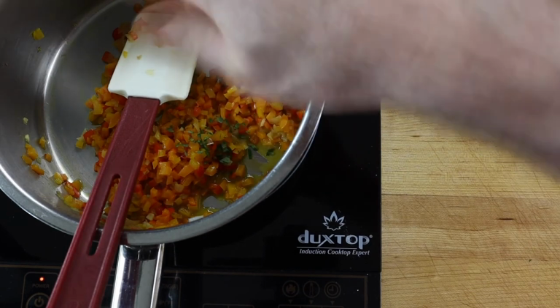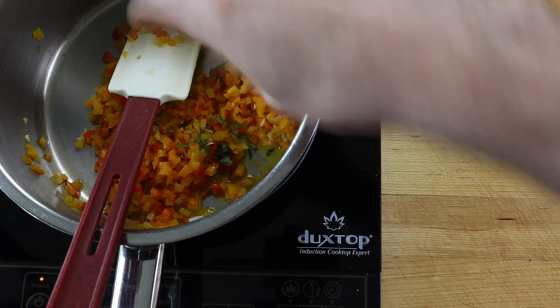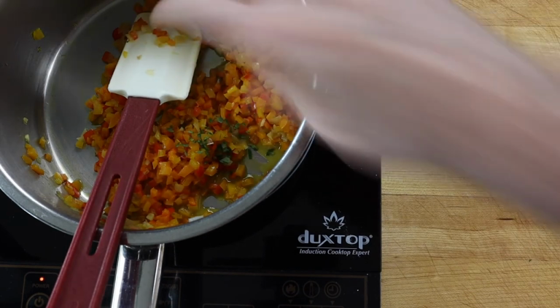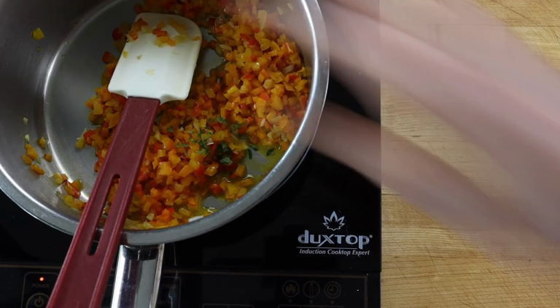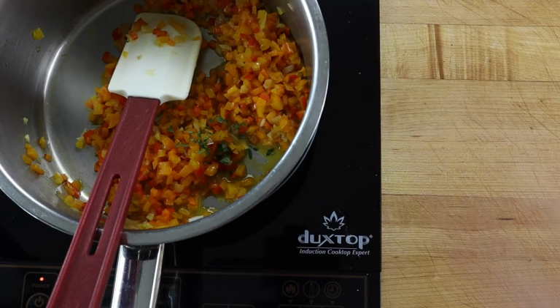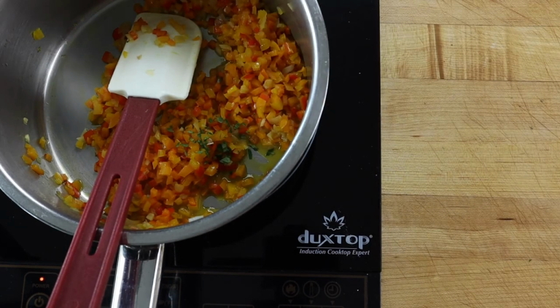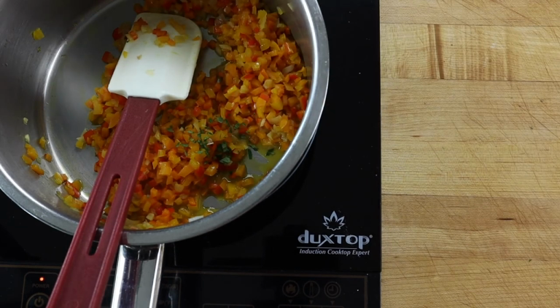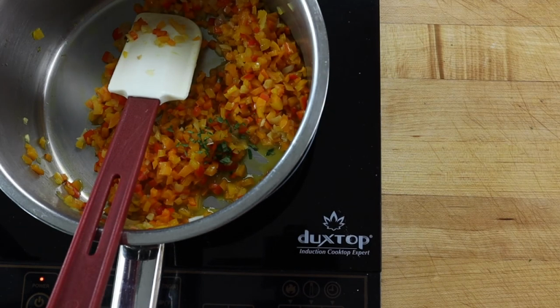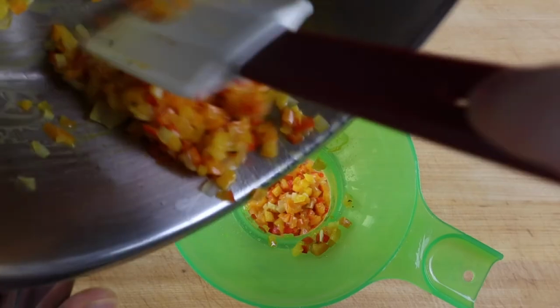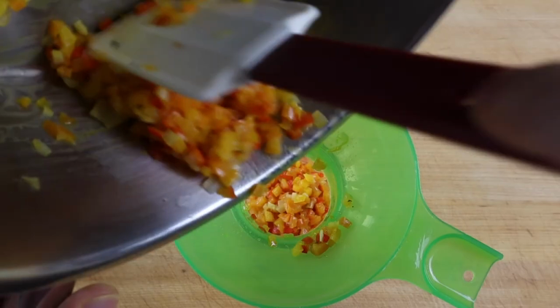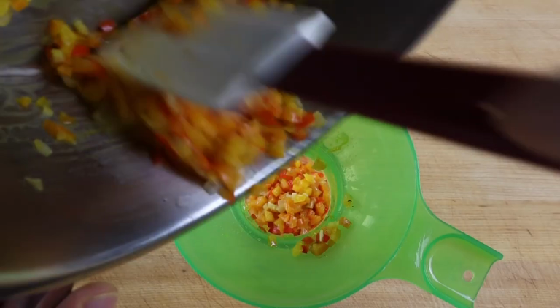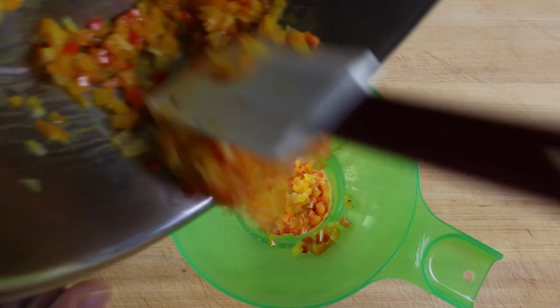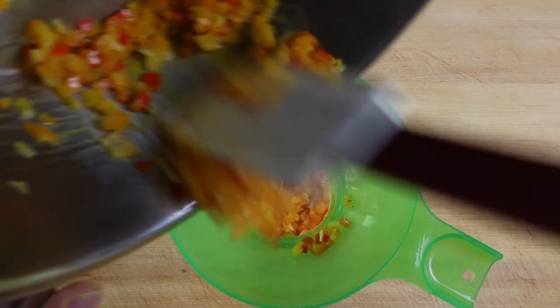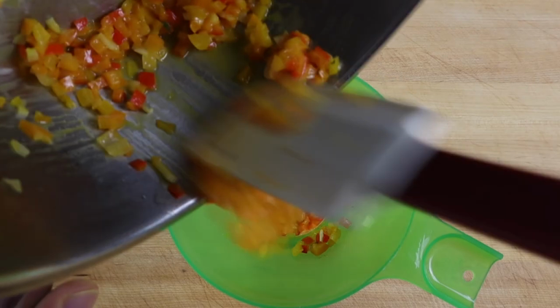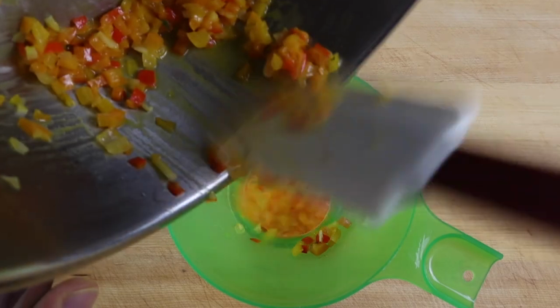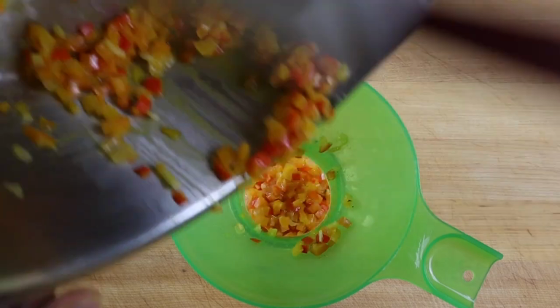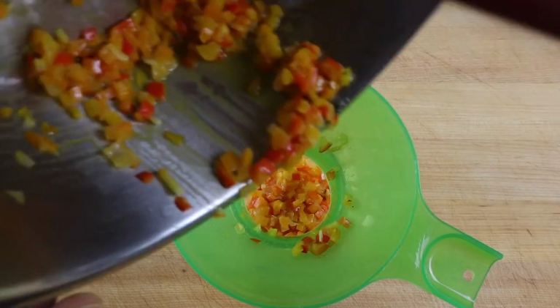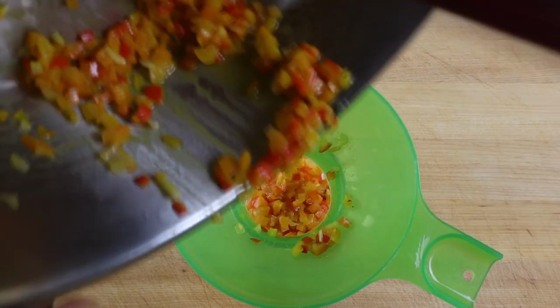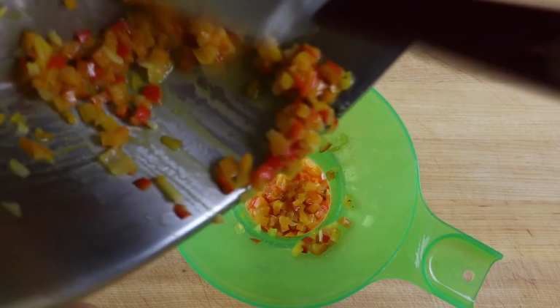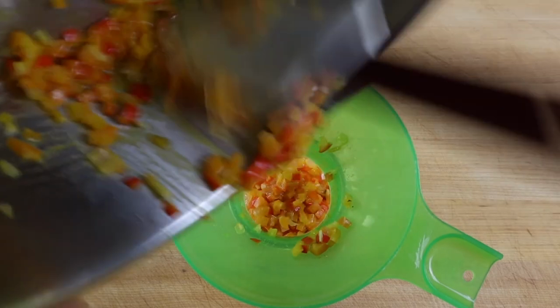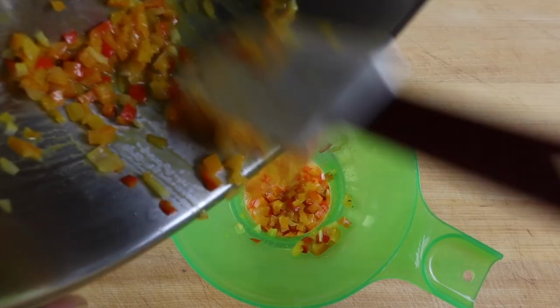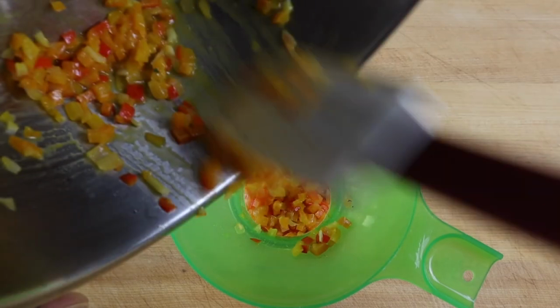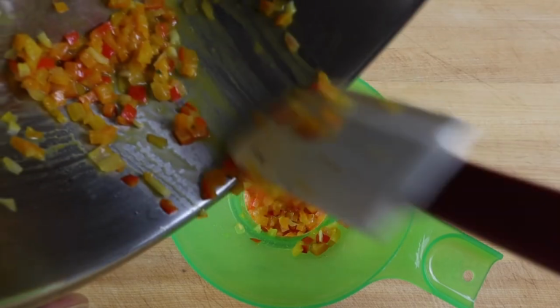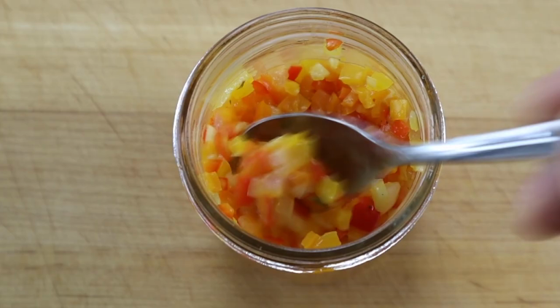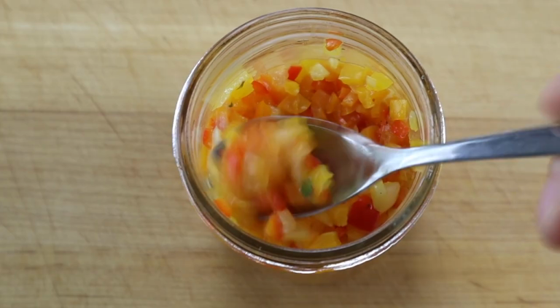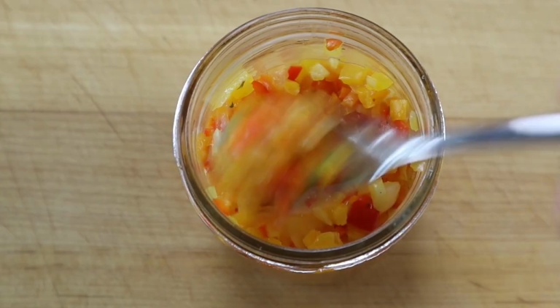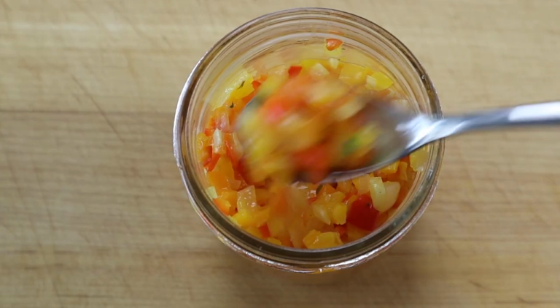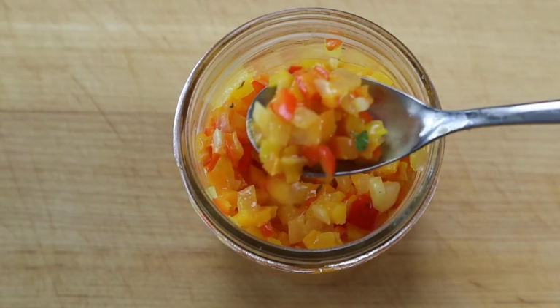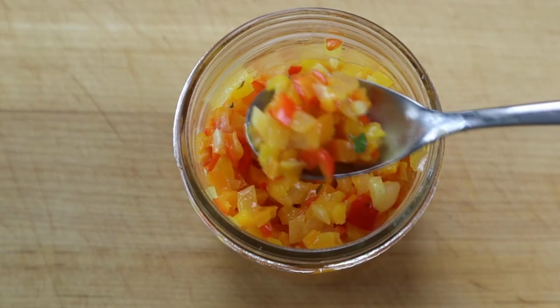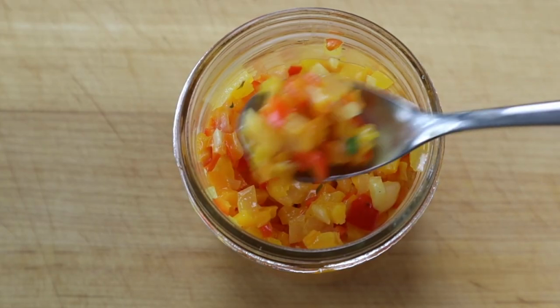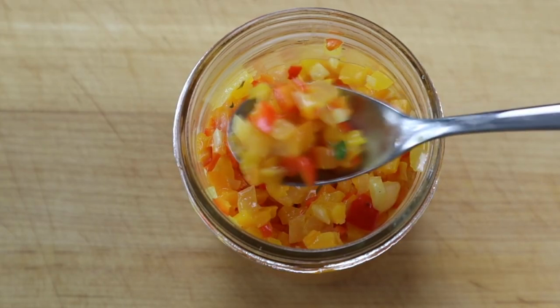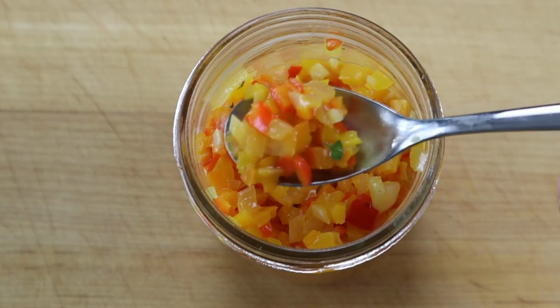Stored with an airtight lid in the refrigerator, this bell pepper relish will be at its best for about 3 days.